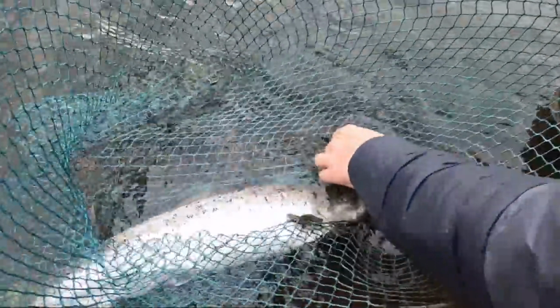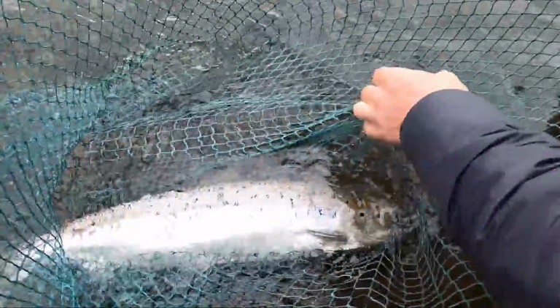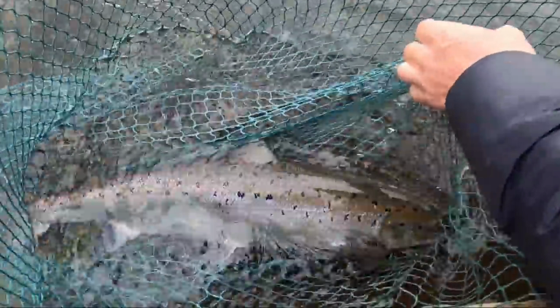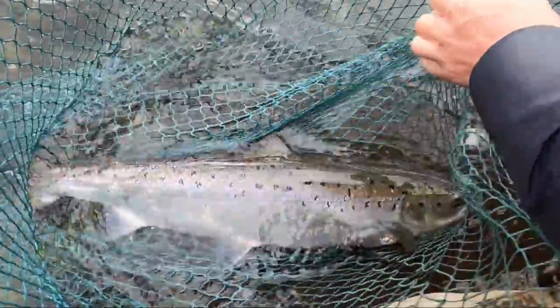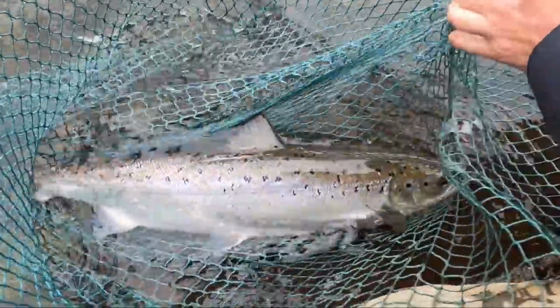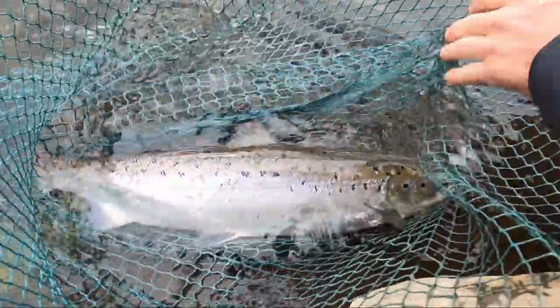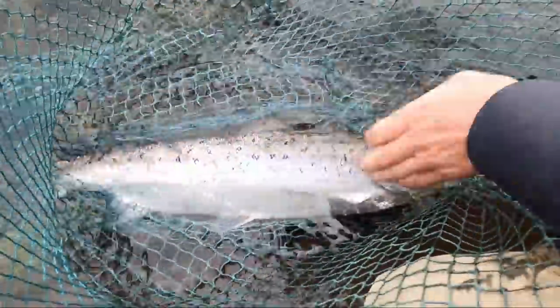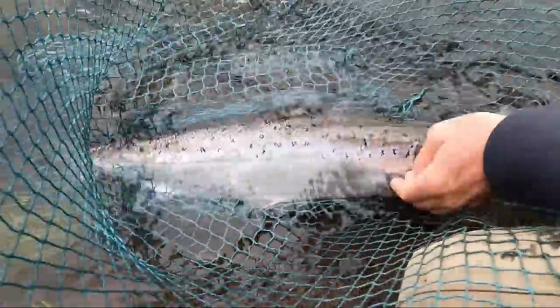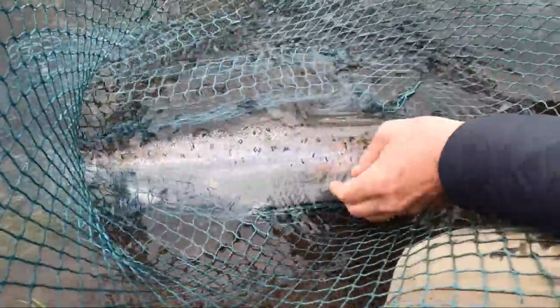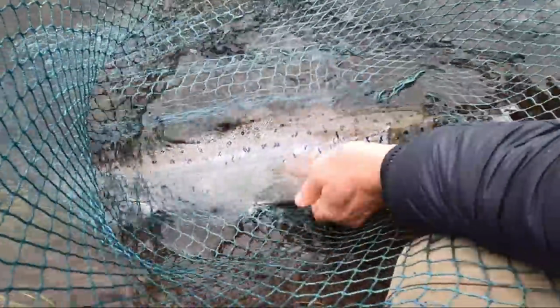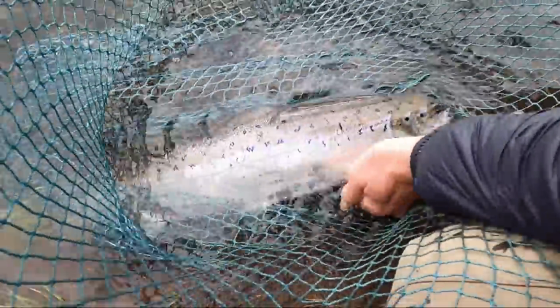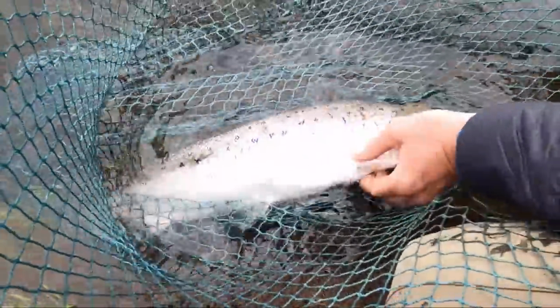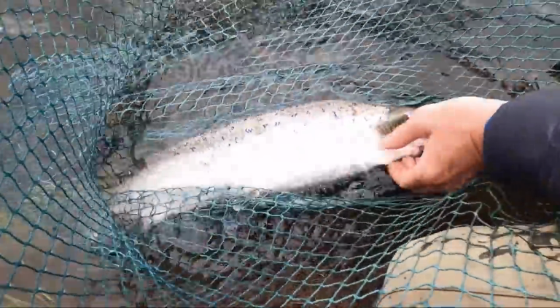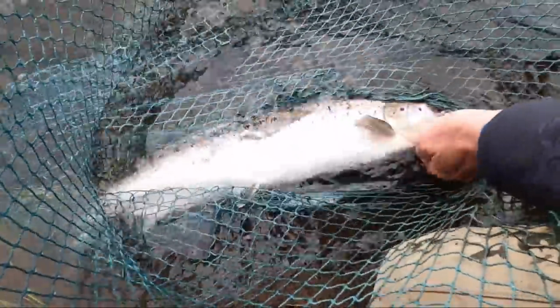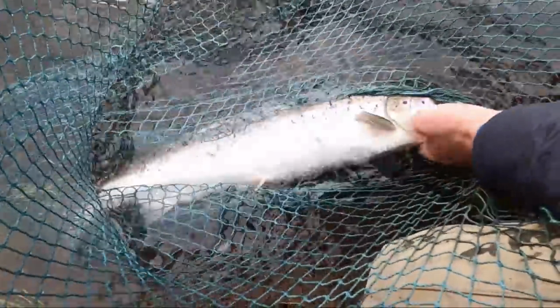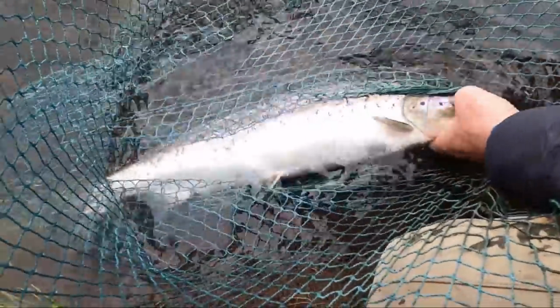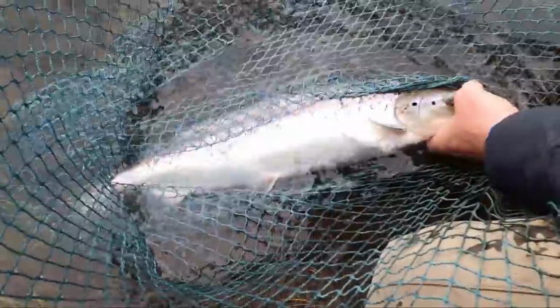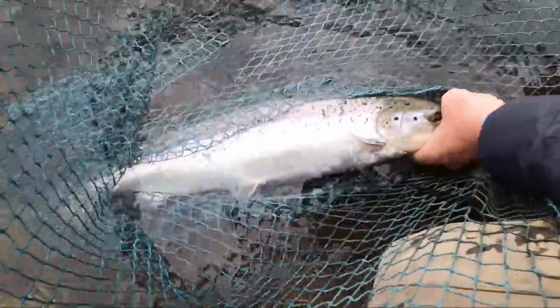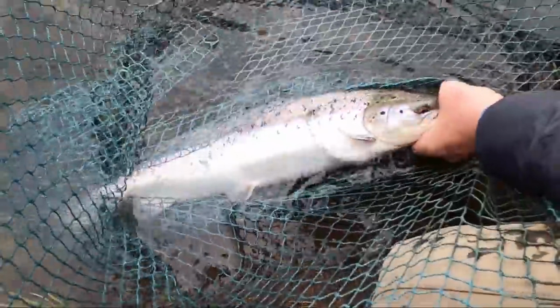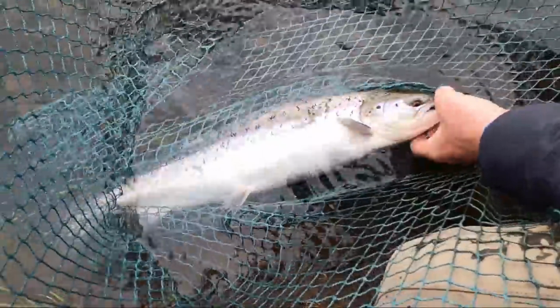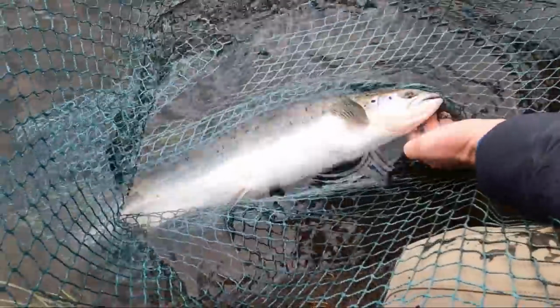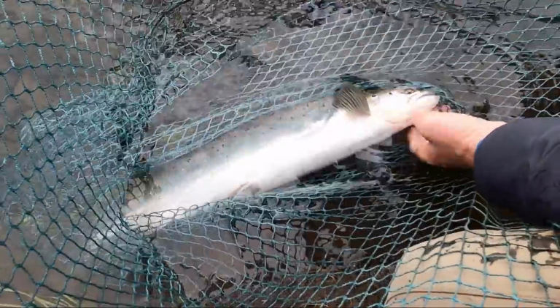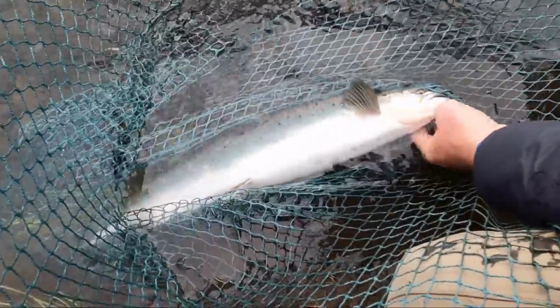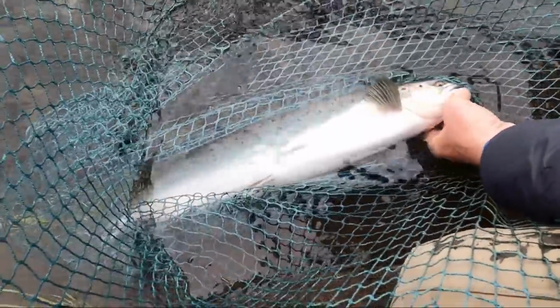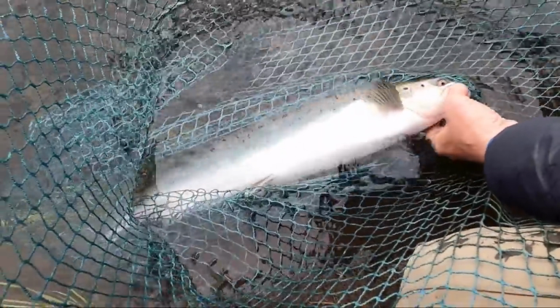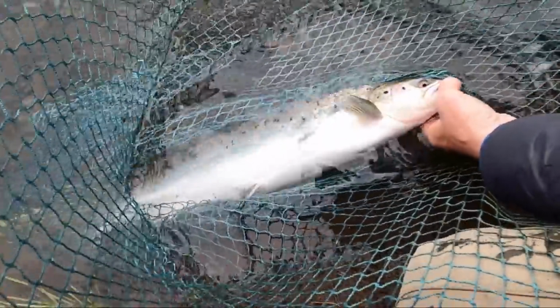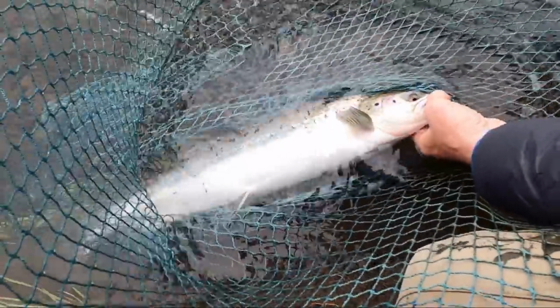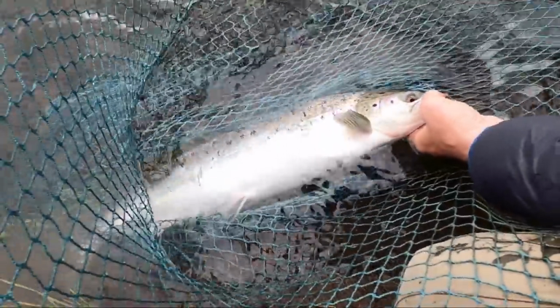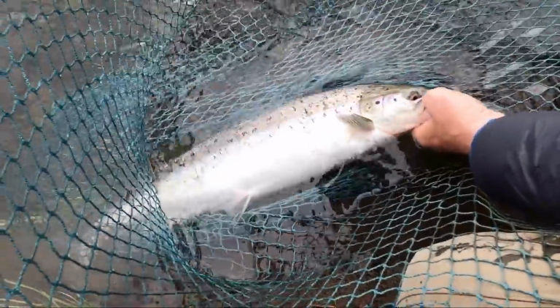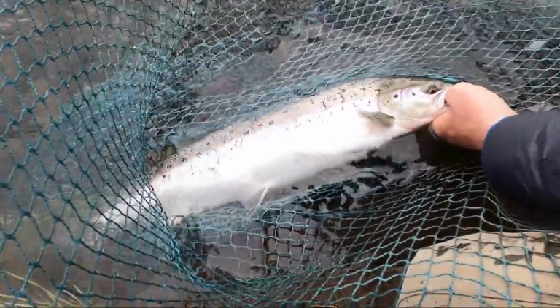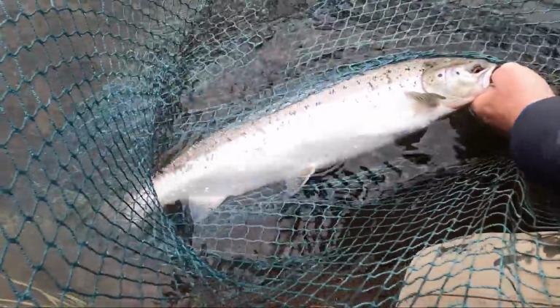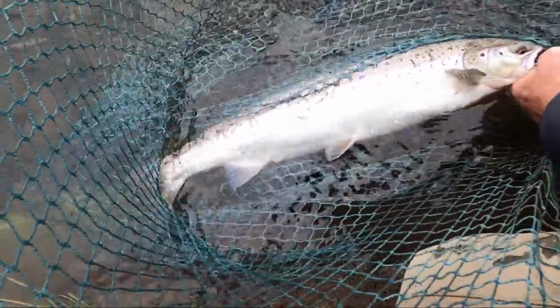Look, it's fresh — it's fresh. It was a grilse. The river is so small the fish look big.